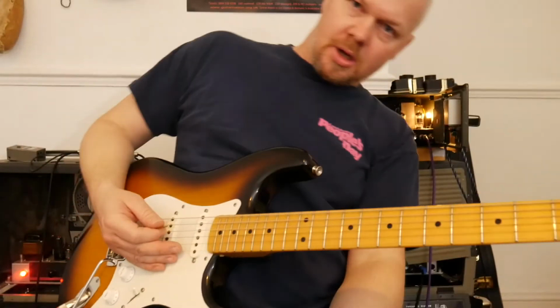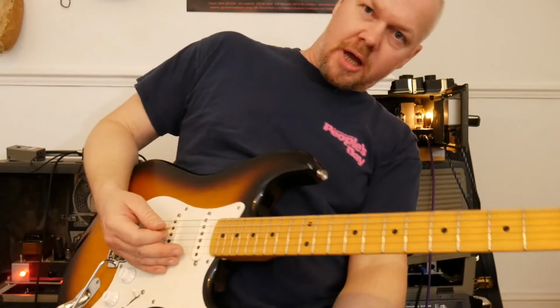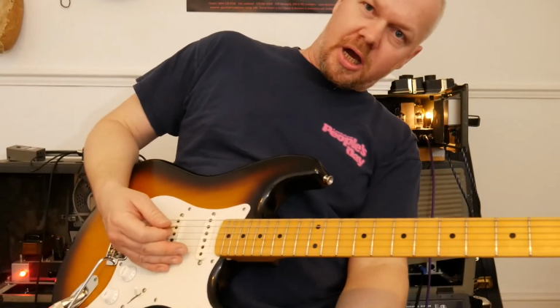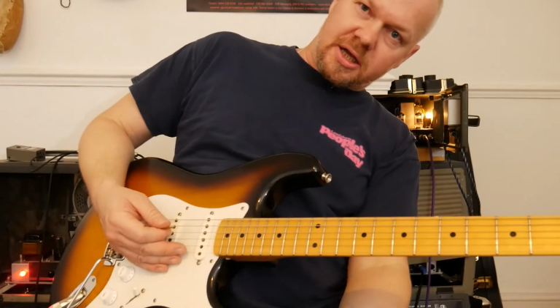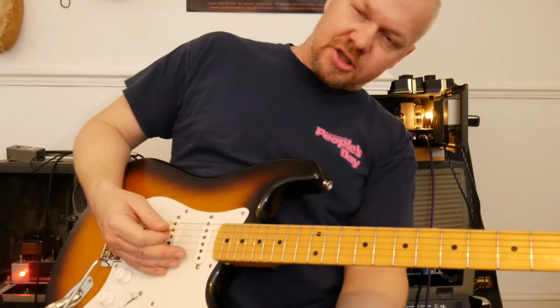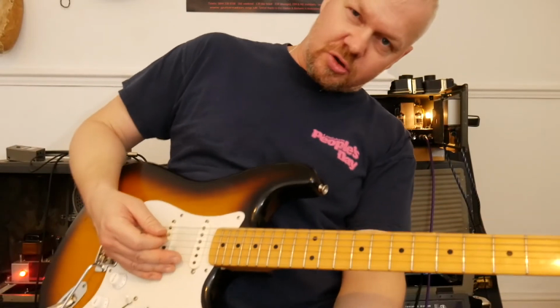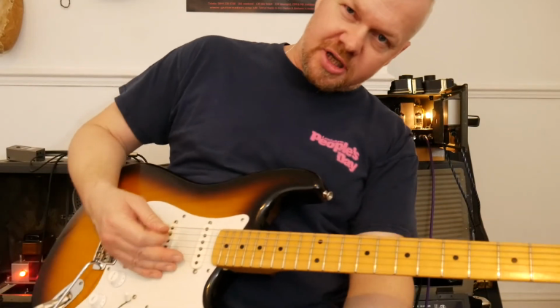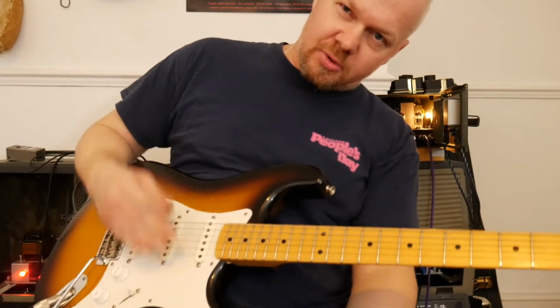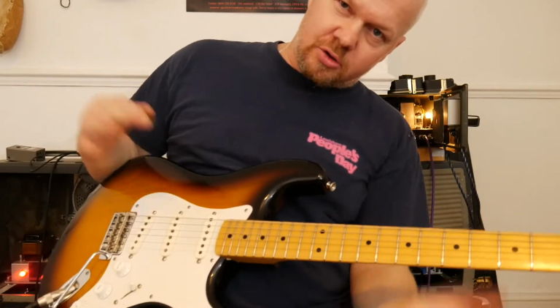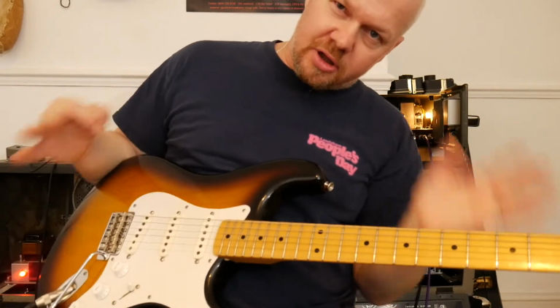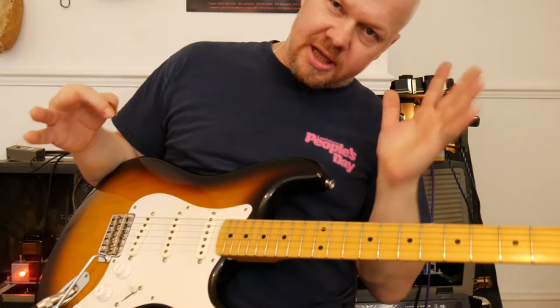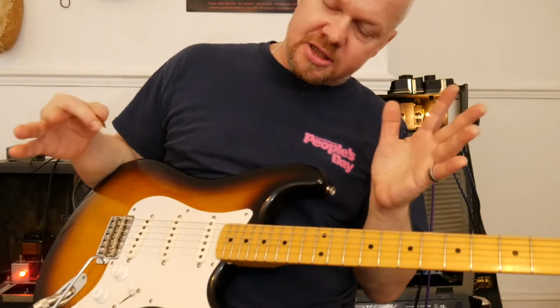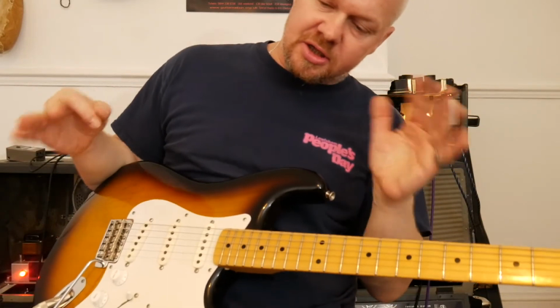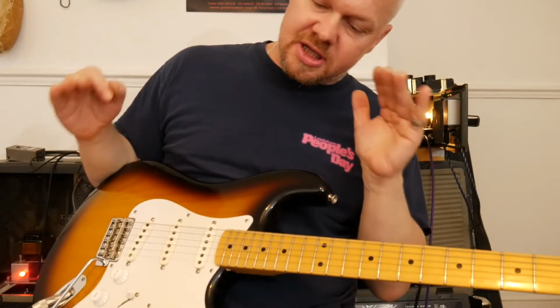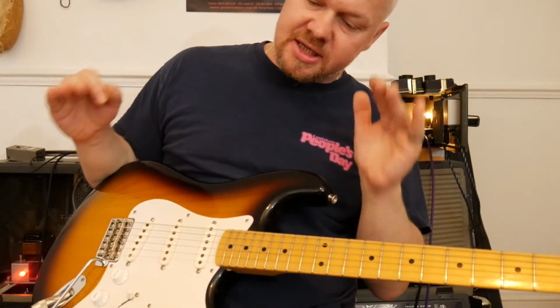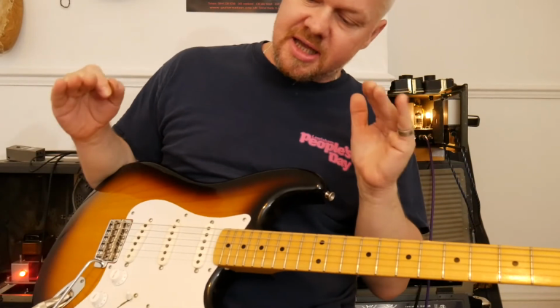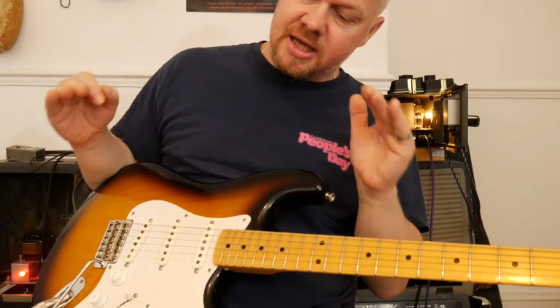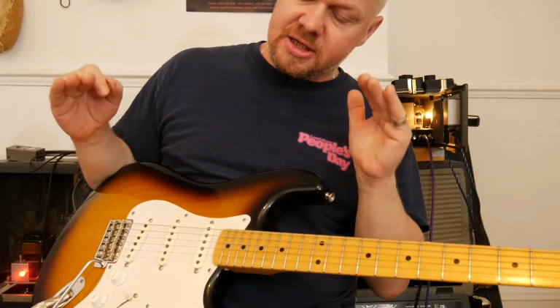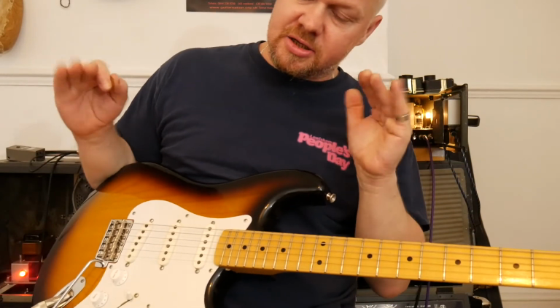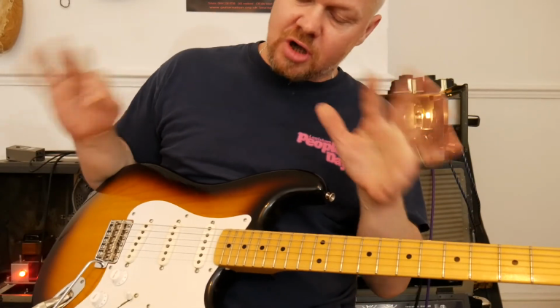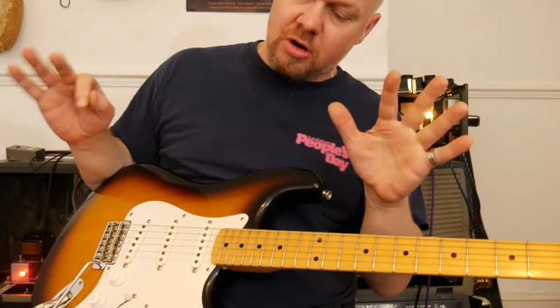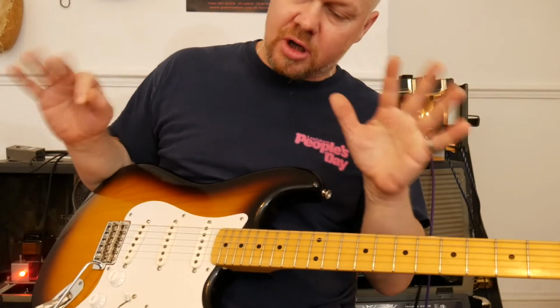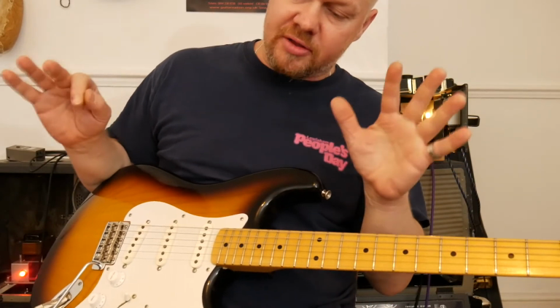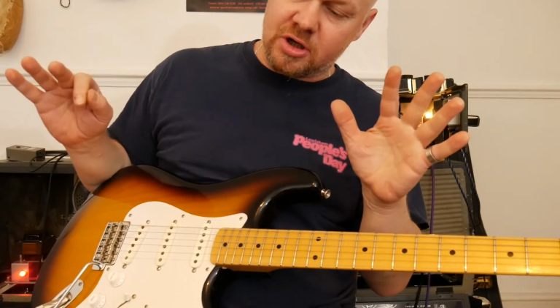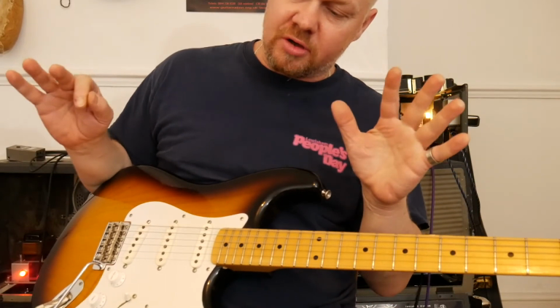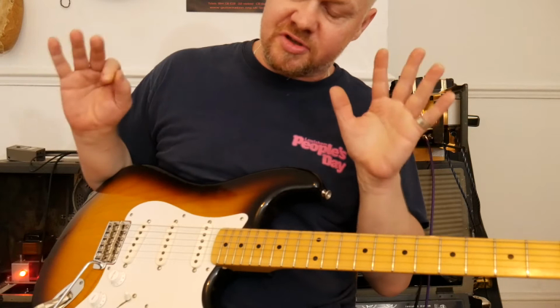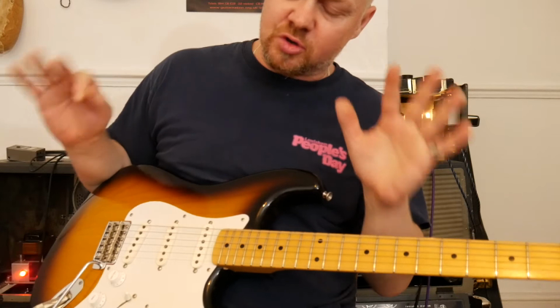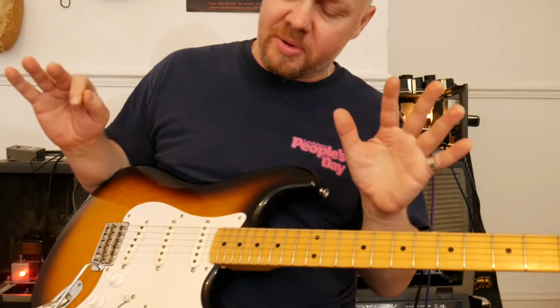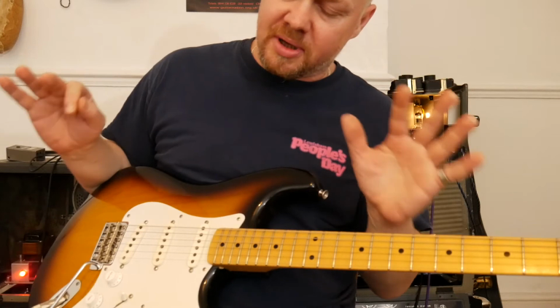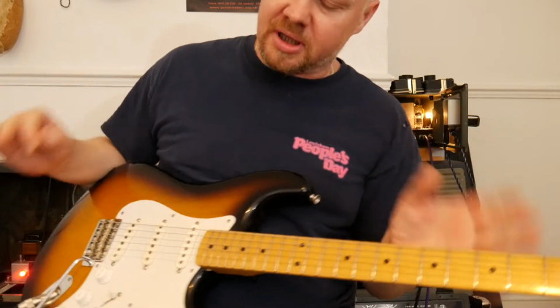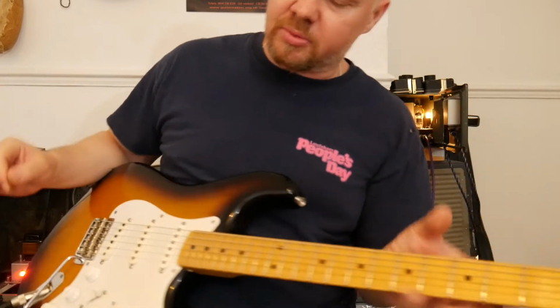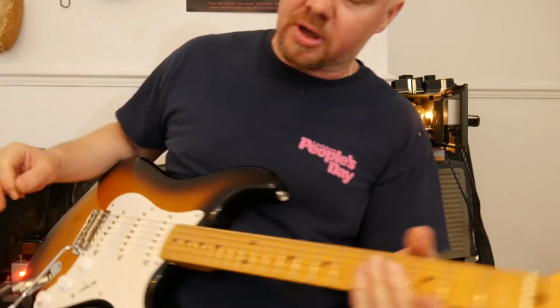Hi guys, it's Goose here. We're going to do another lesson. This is a solo, looking at the solo for Stormy Monday. Here we go.